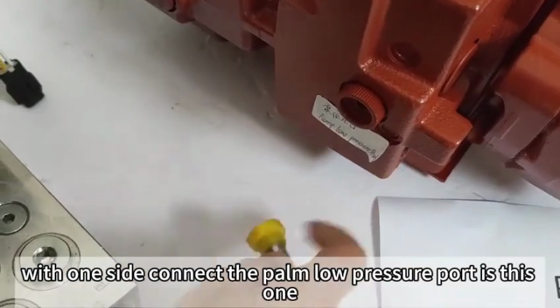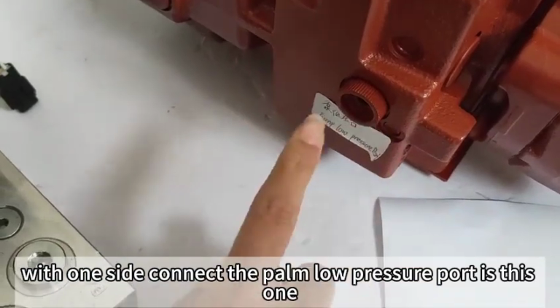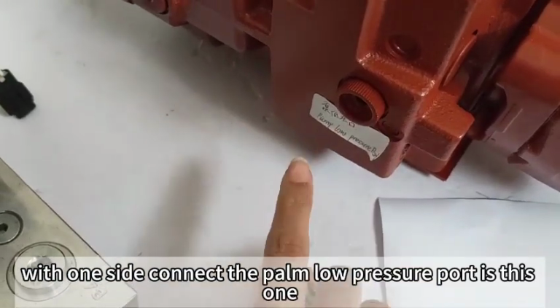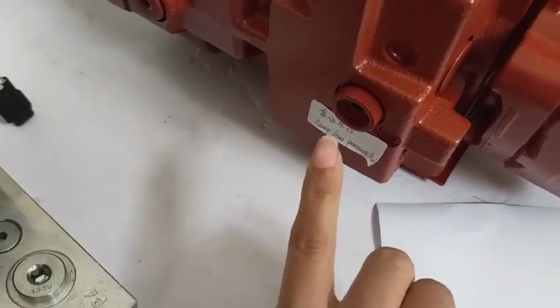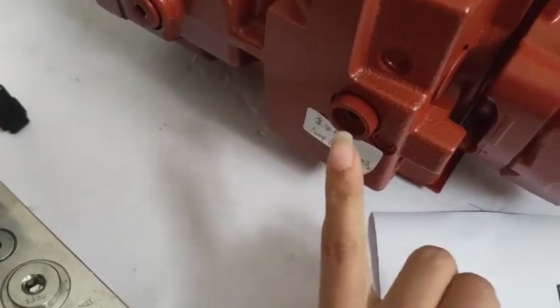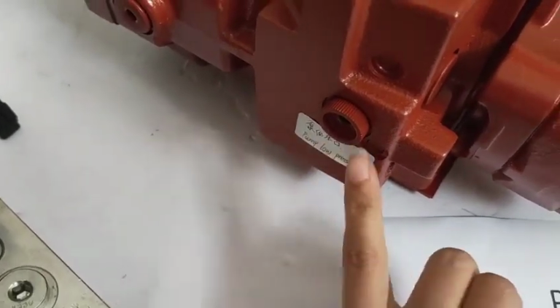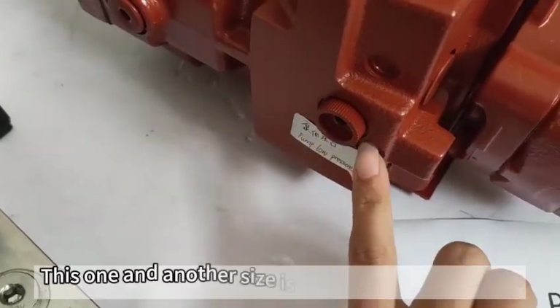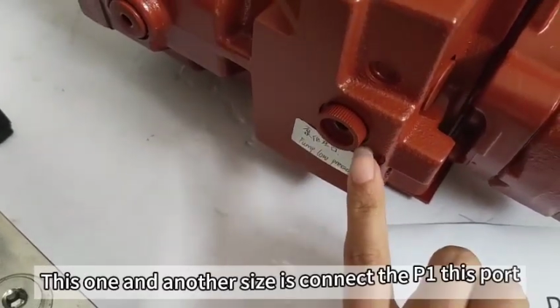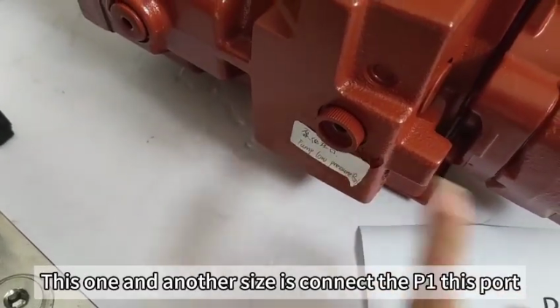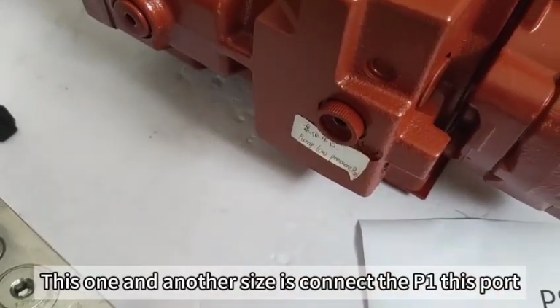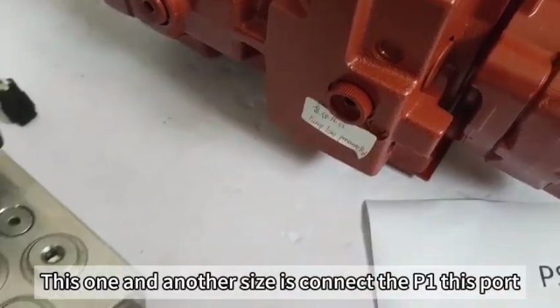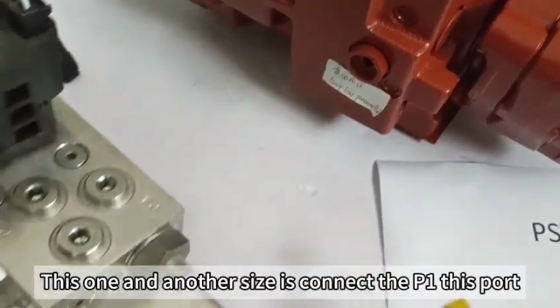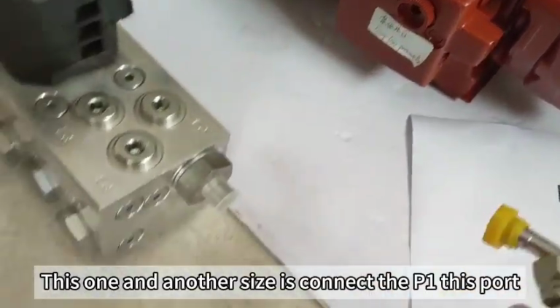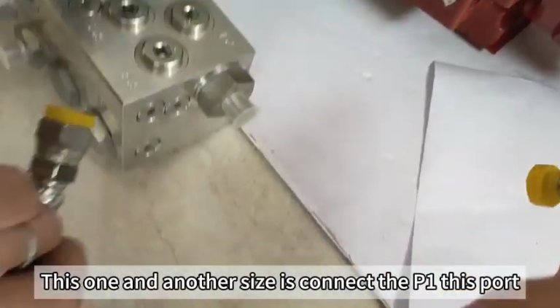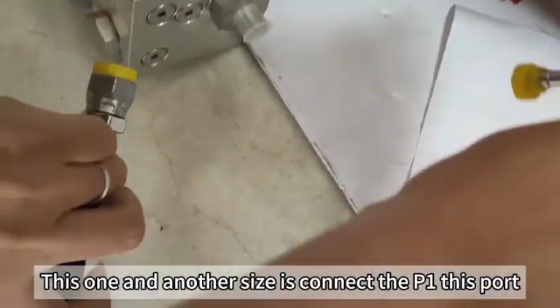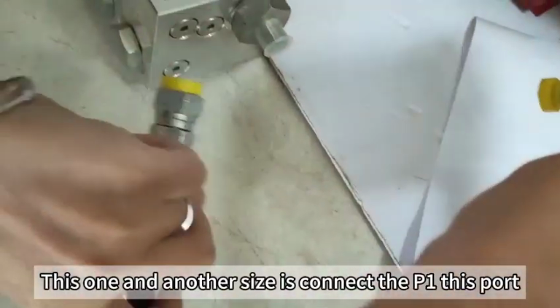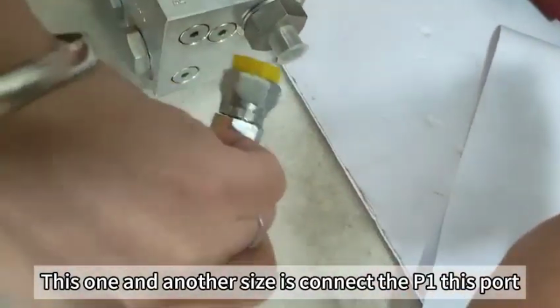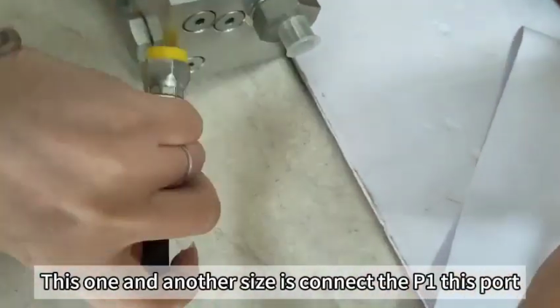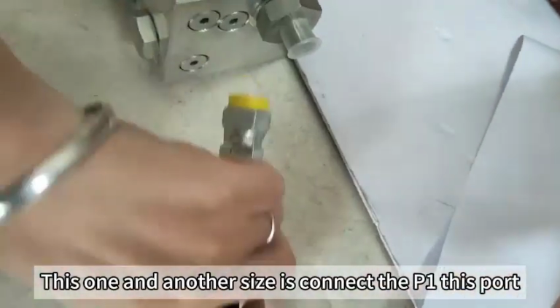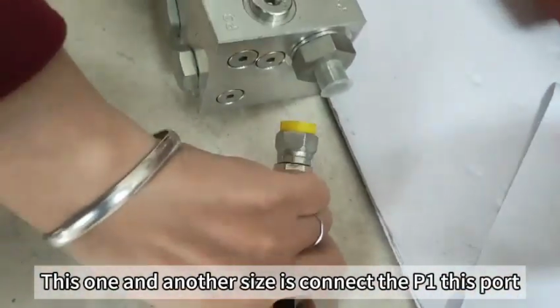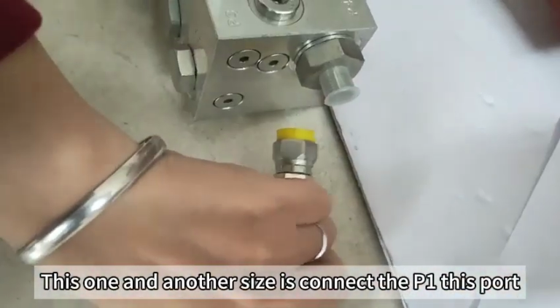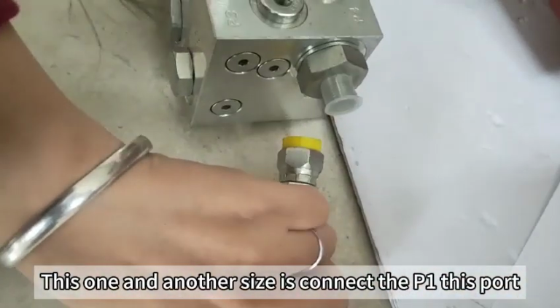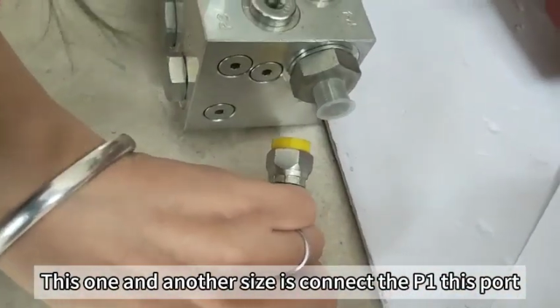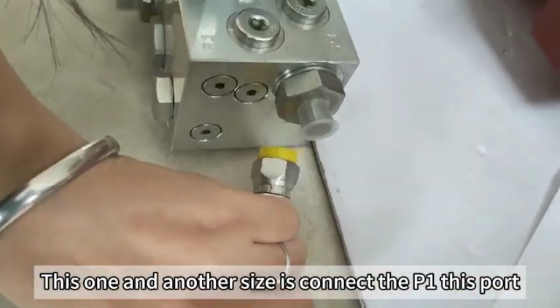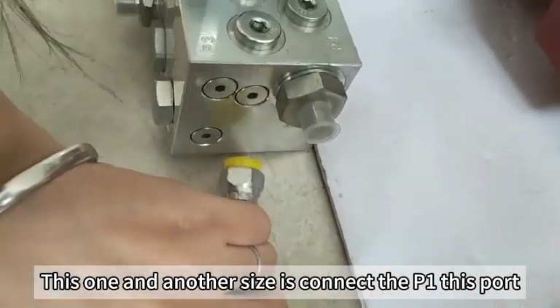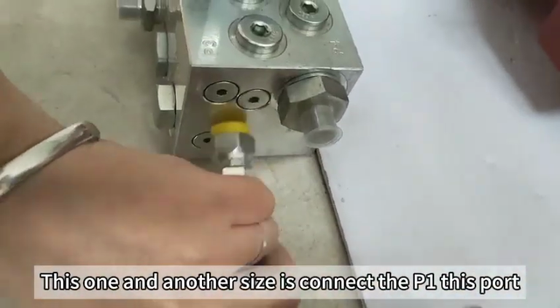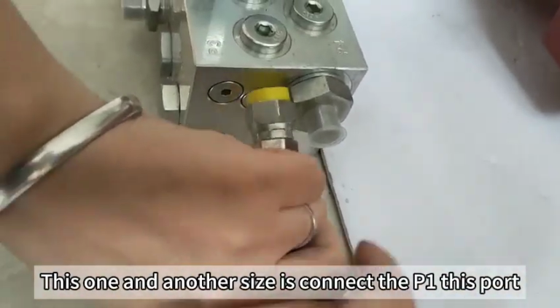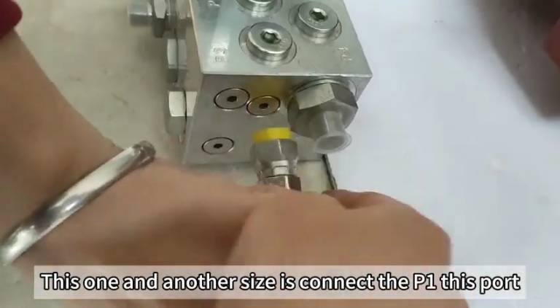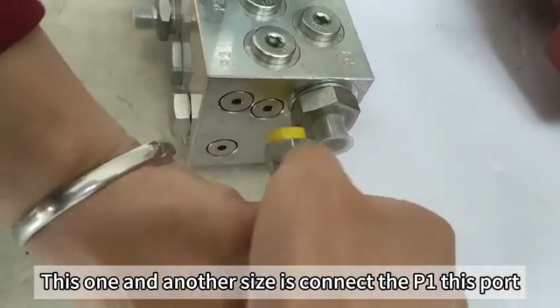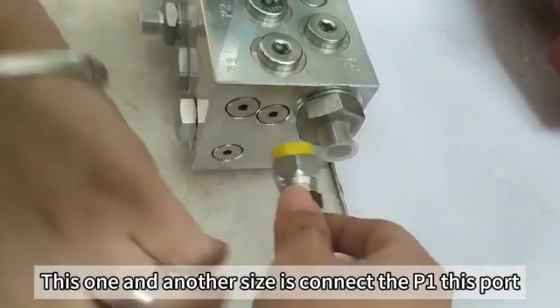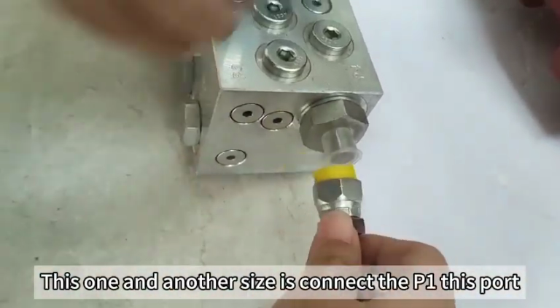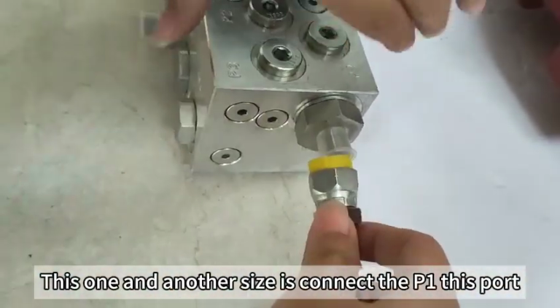This one connects here, and the other side connects to P1.